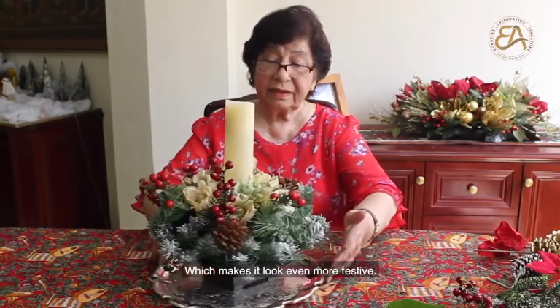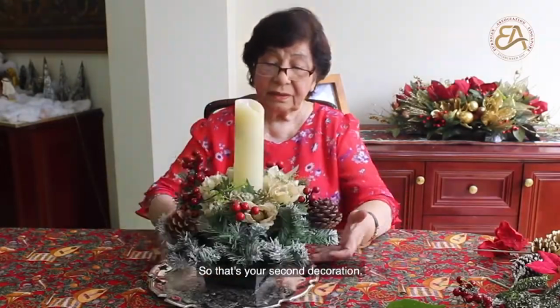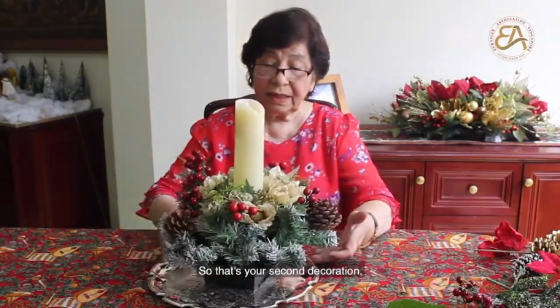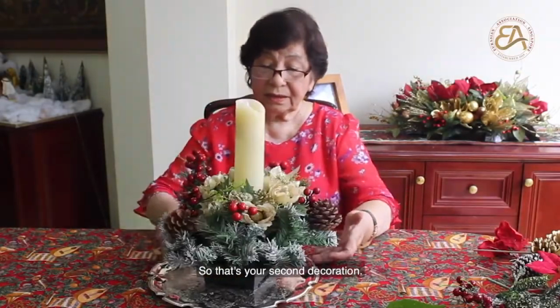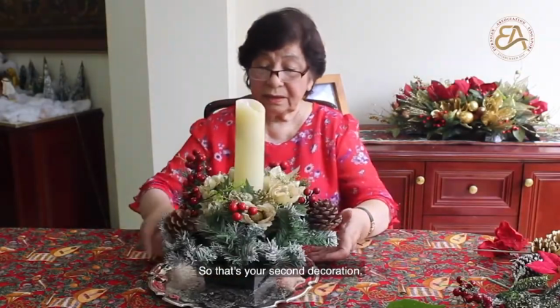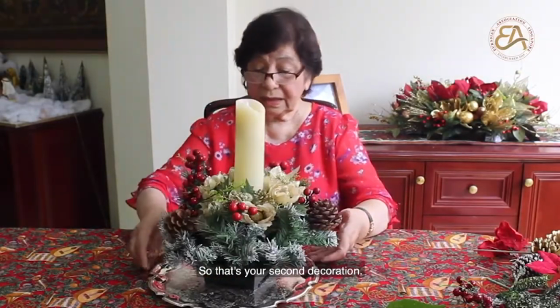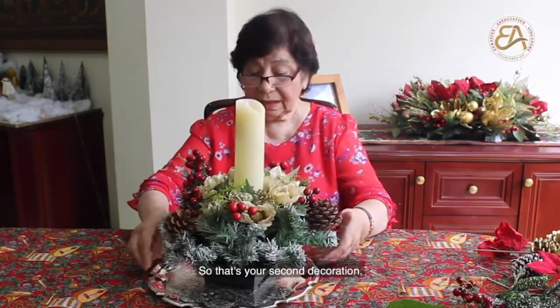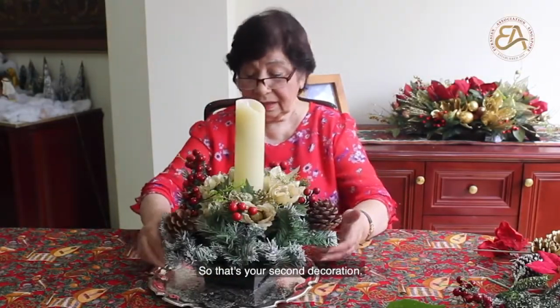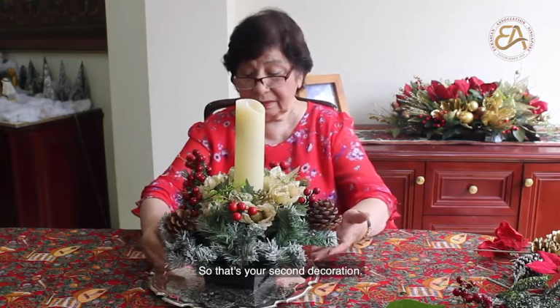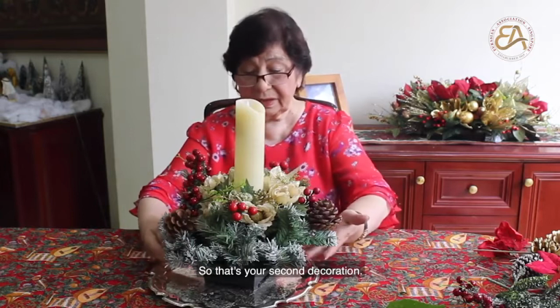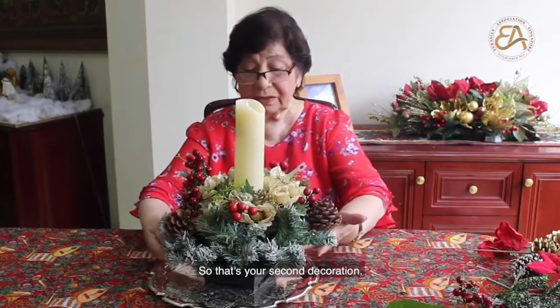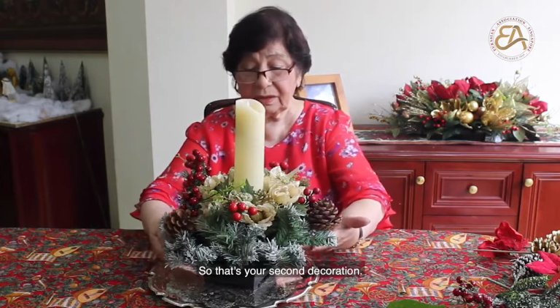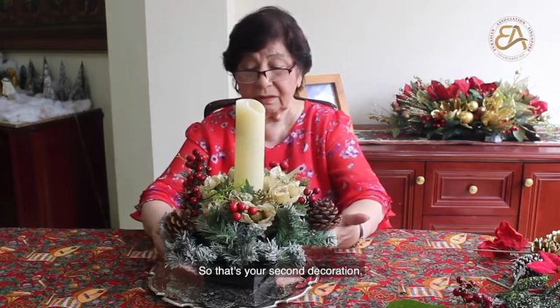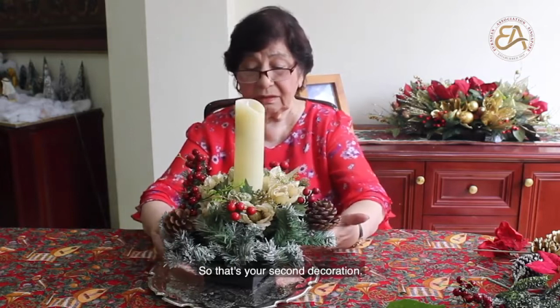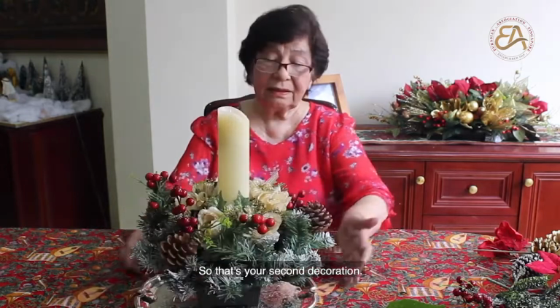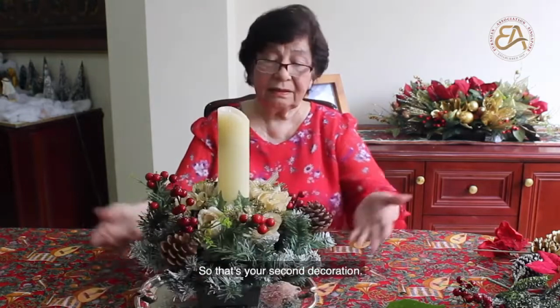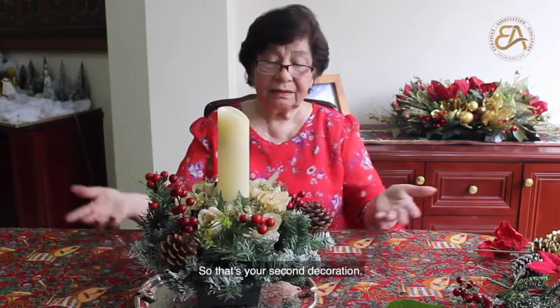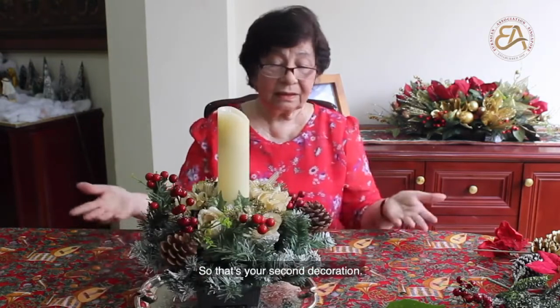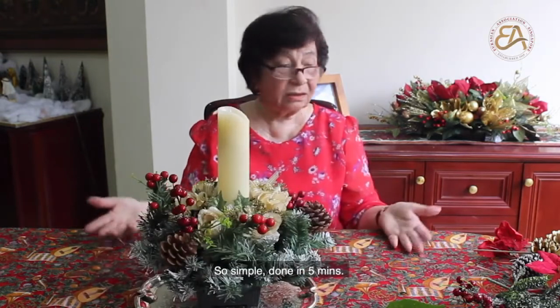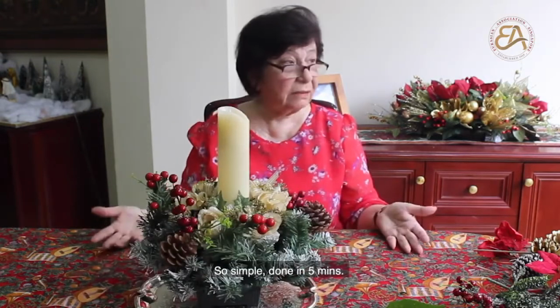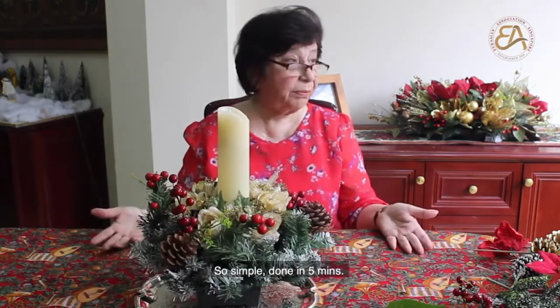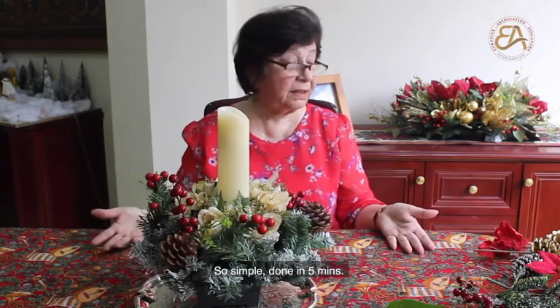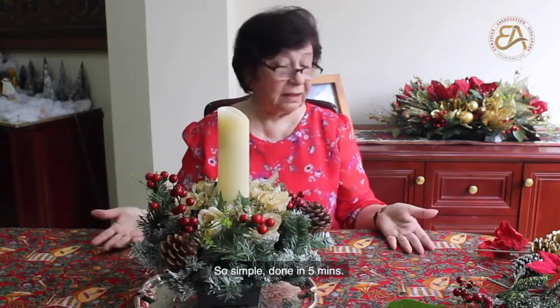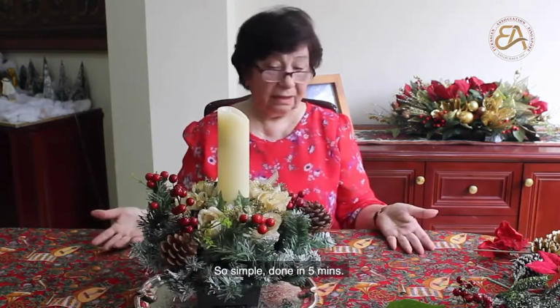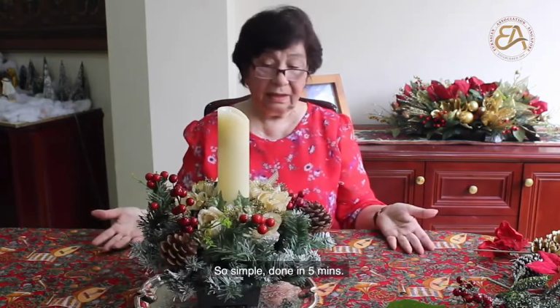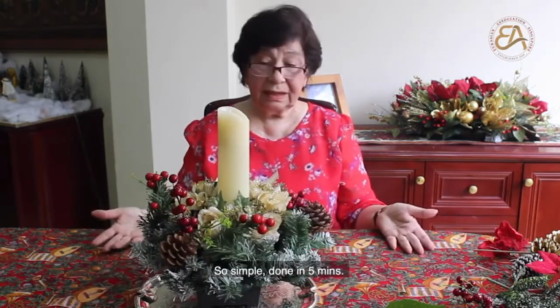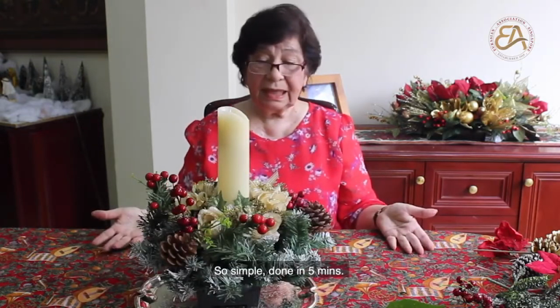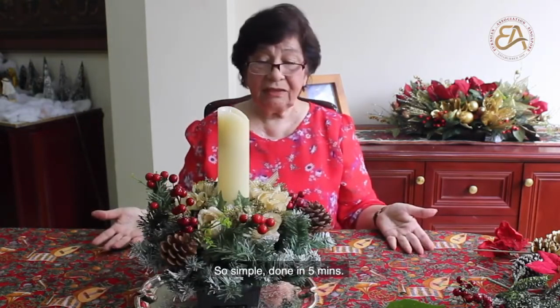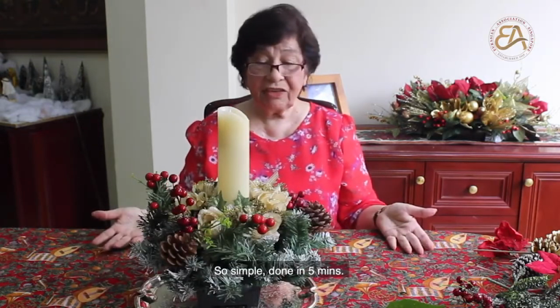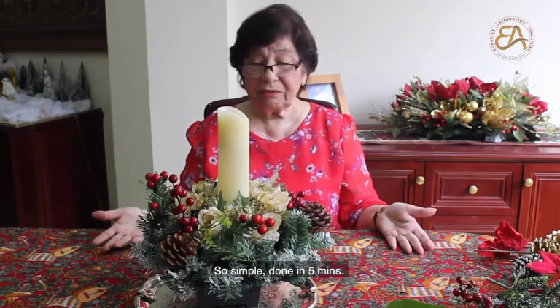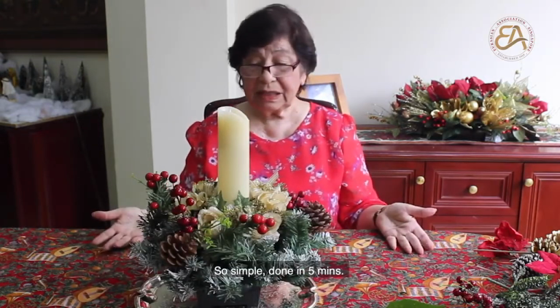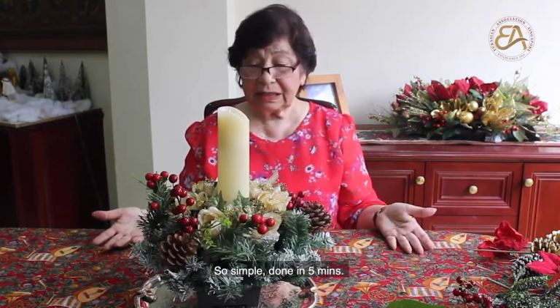You can also put a candle in the center which makes it look even more festive. So that's your second decoration — so simple, done in five minutes.